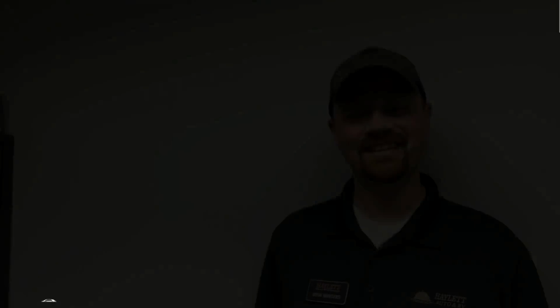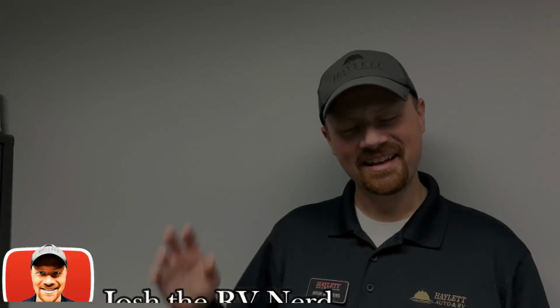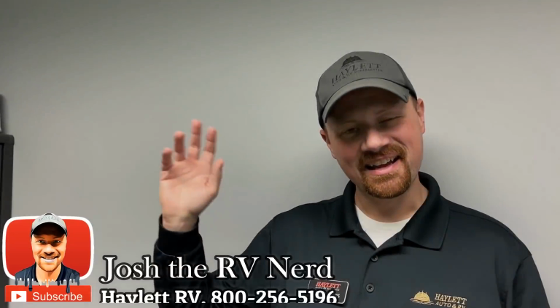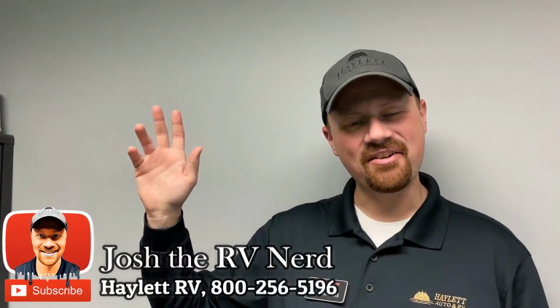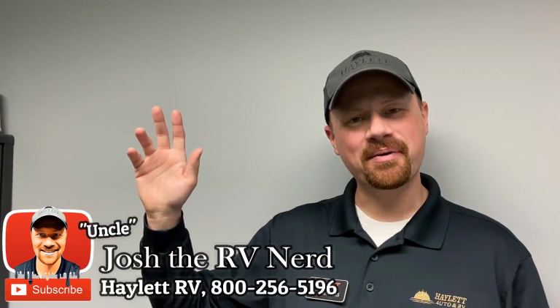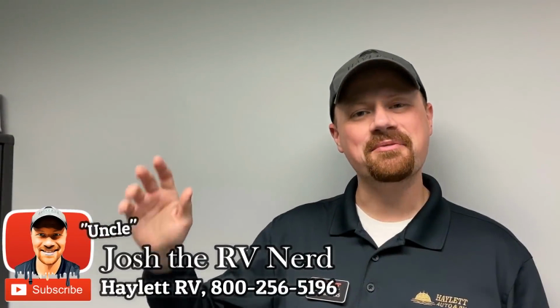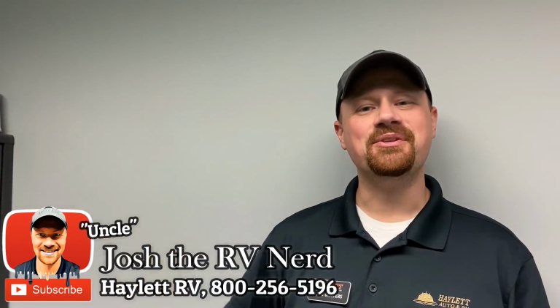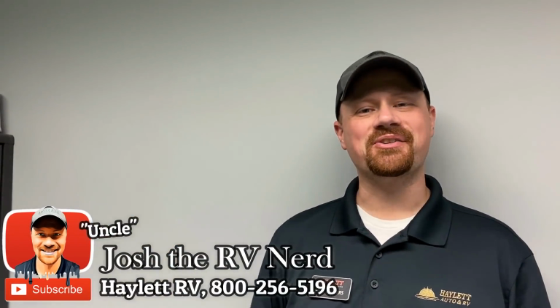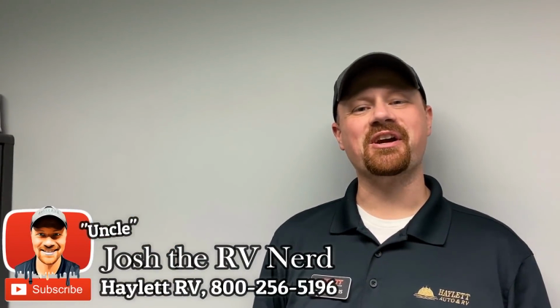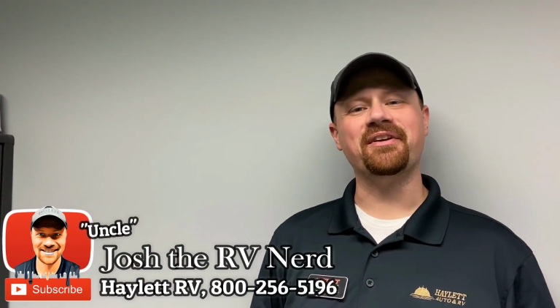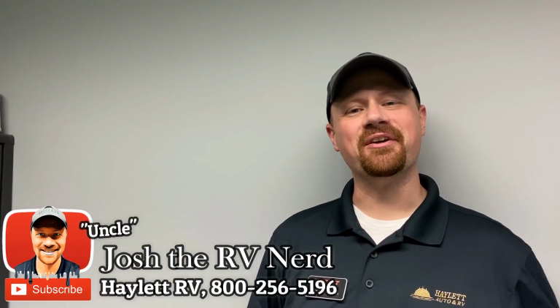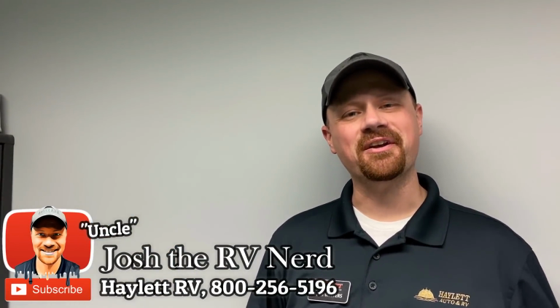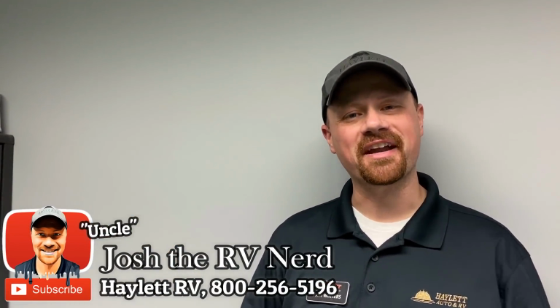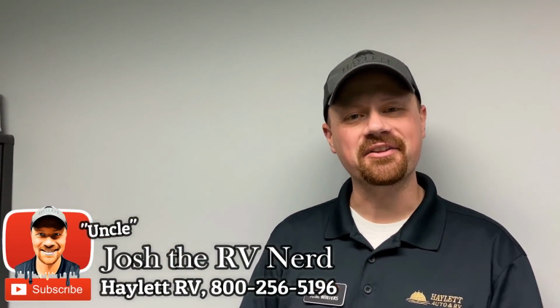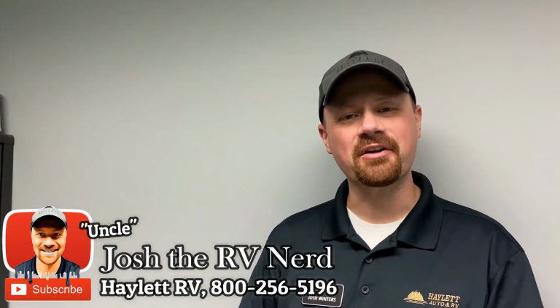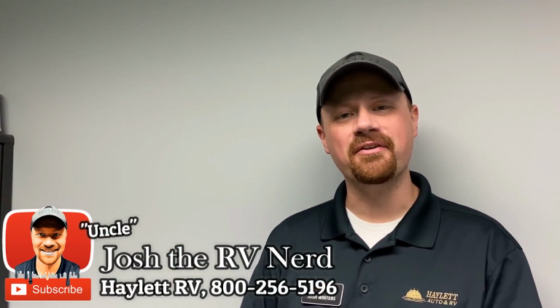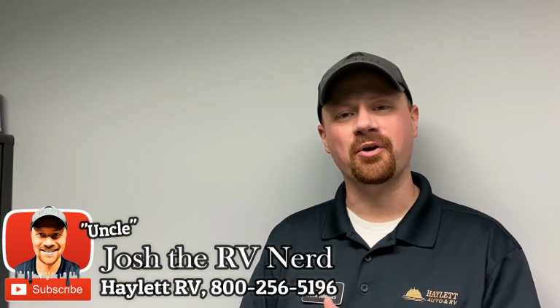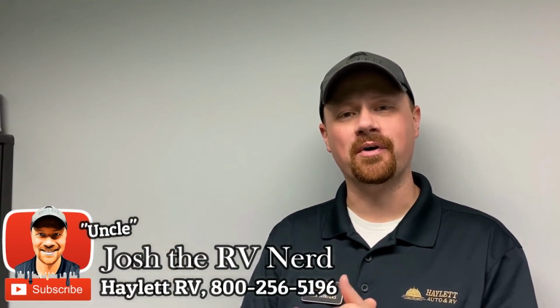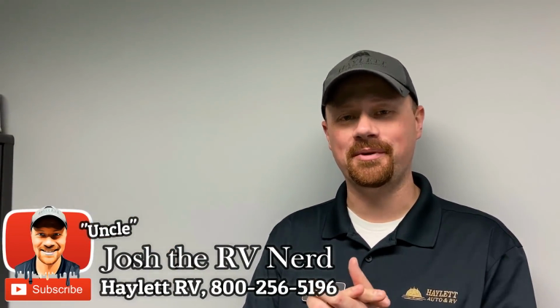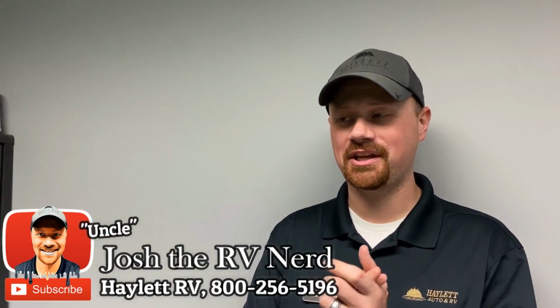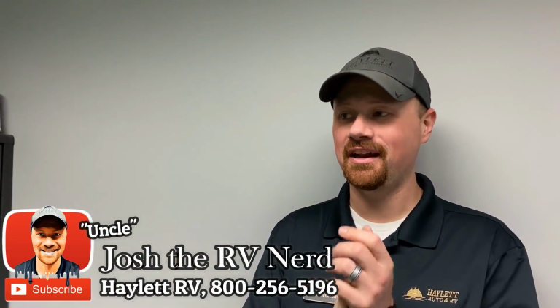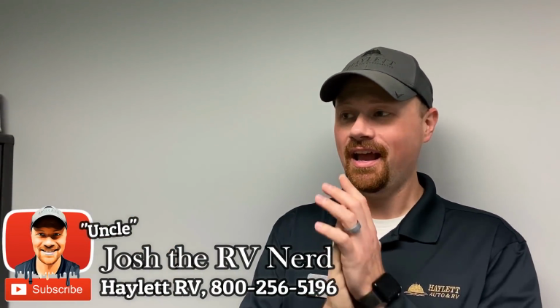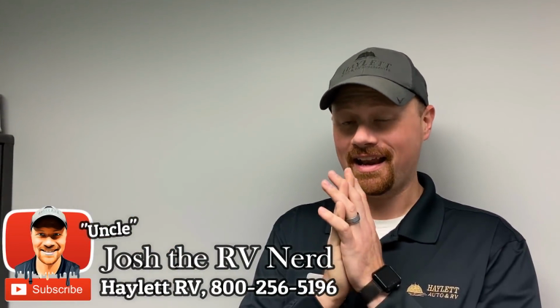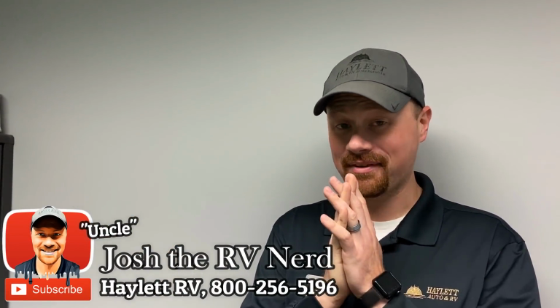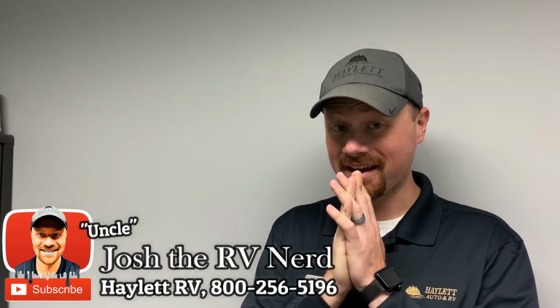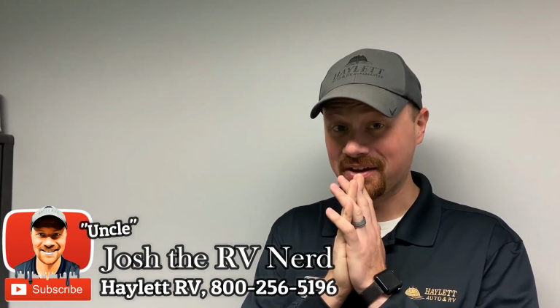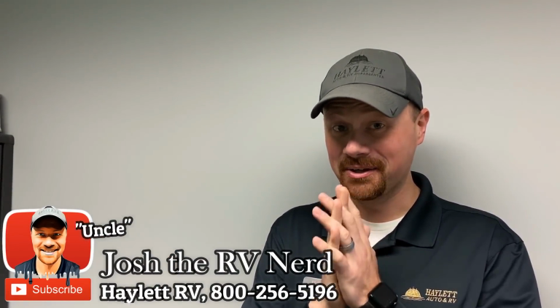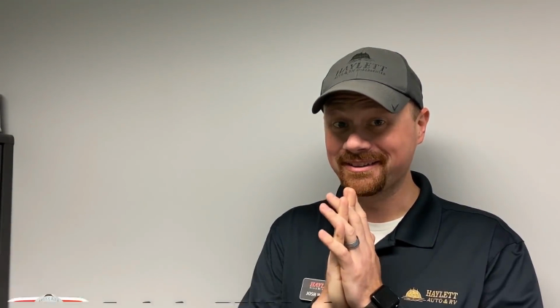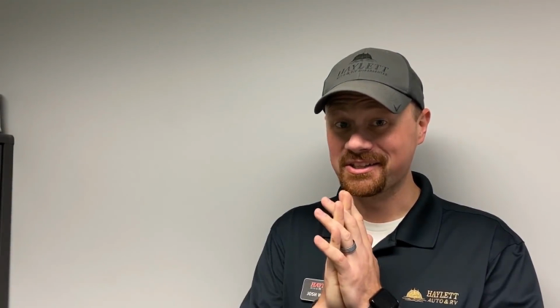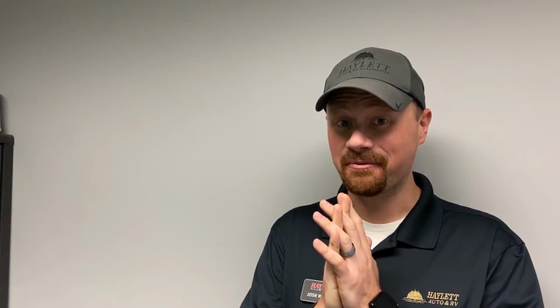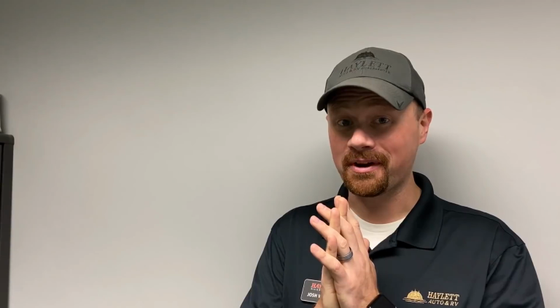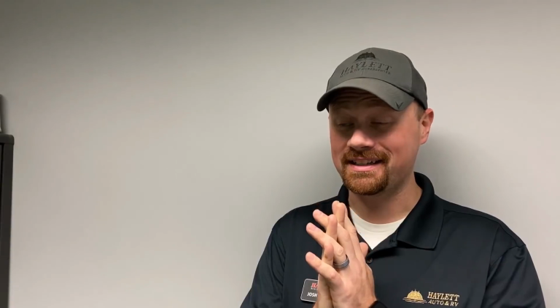Hey everybody, Josh the RV Nerd here at Hewlett RV of Coldwater, Michigan, and I've got a good list for you today.